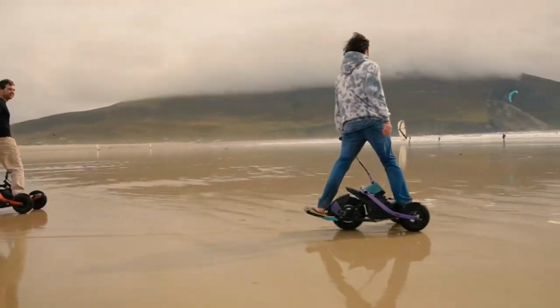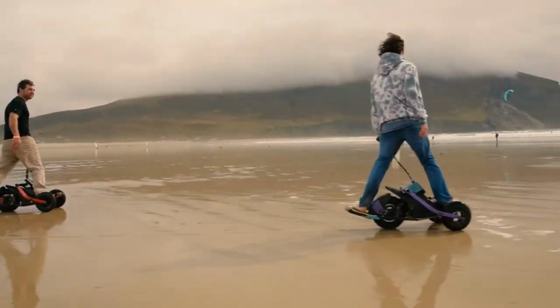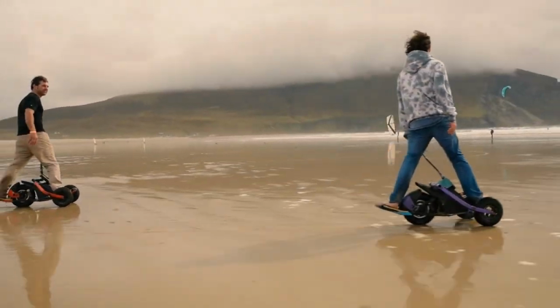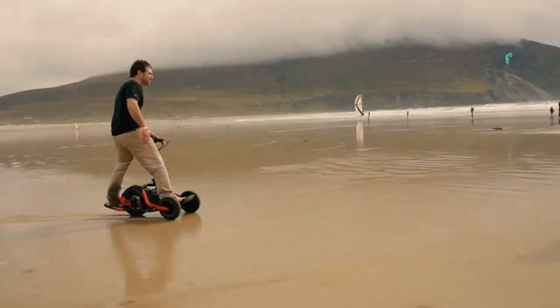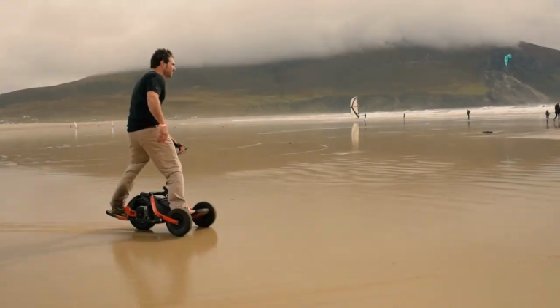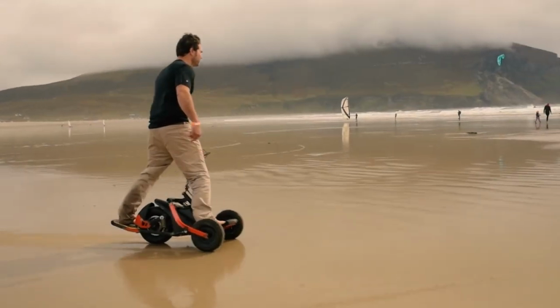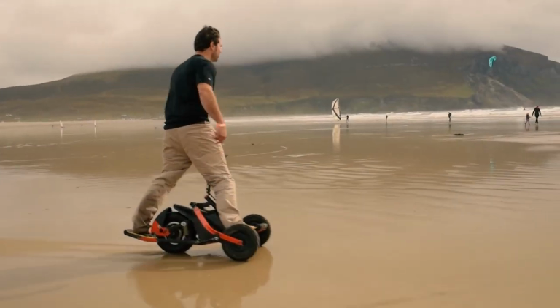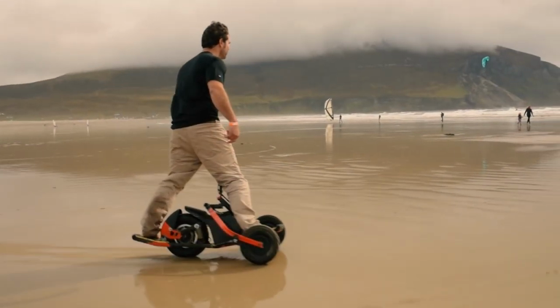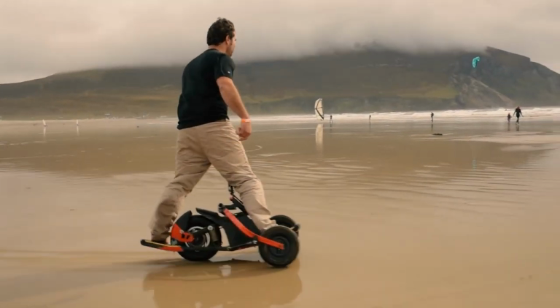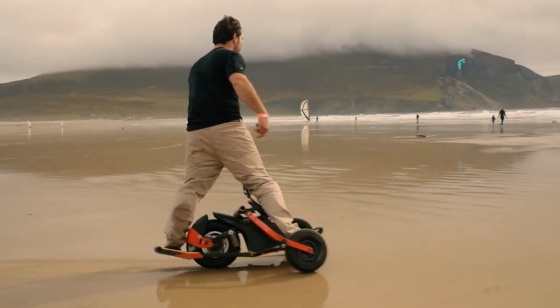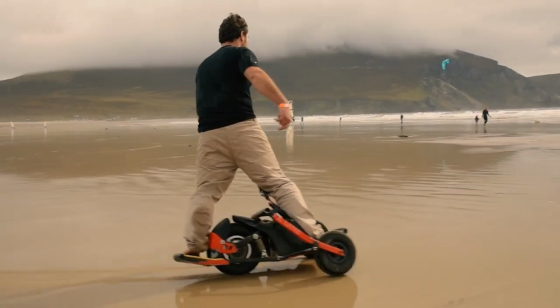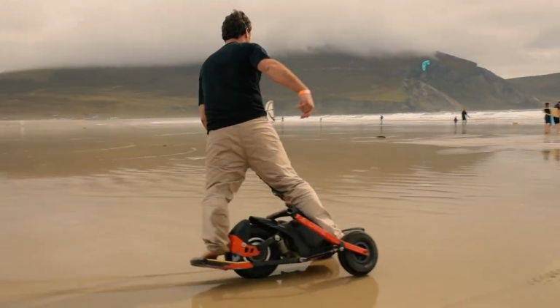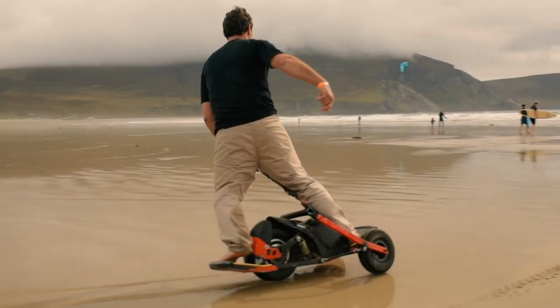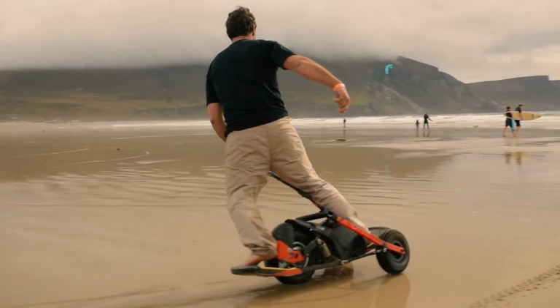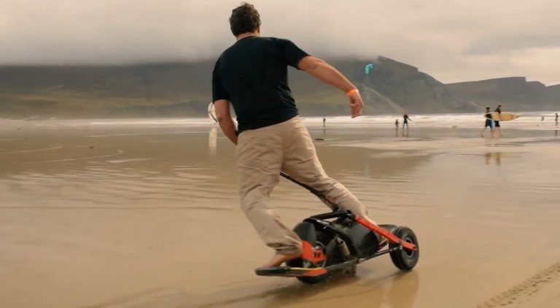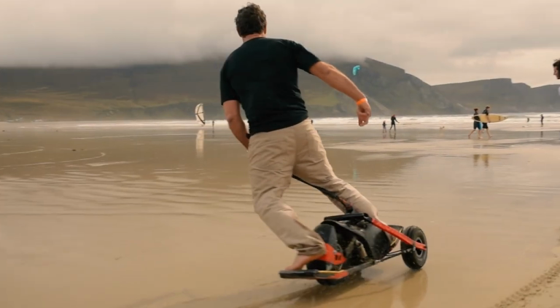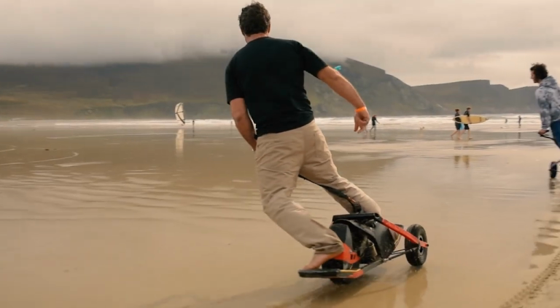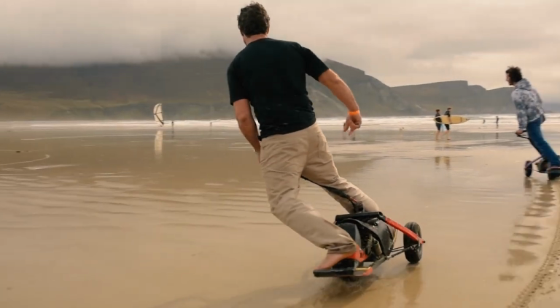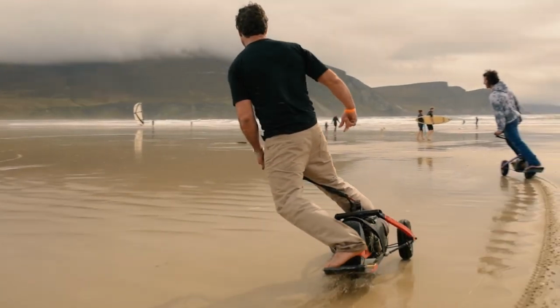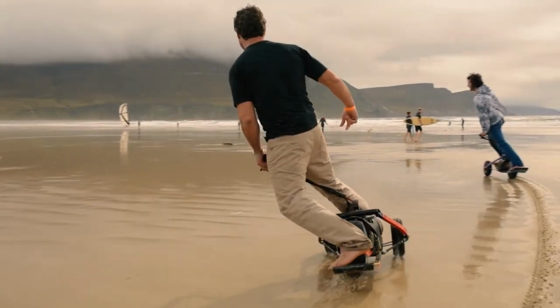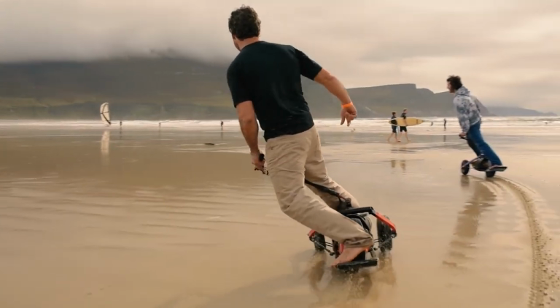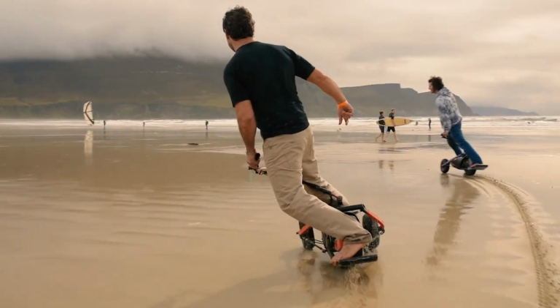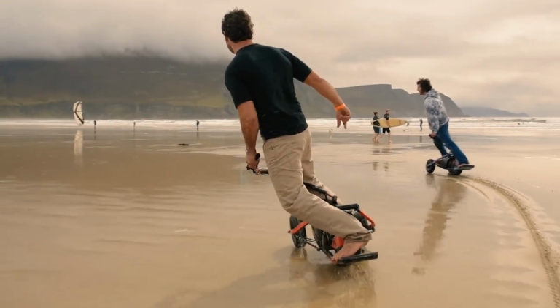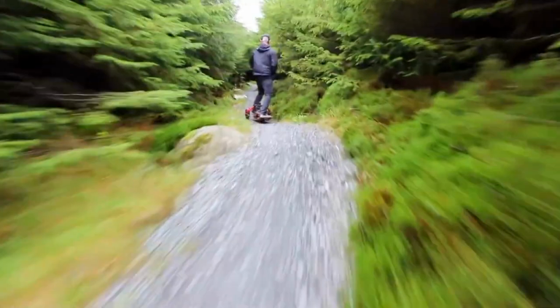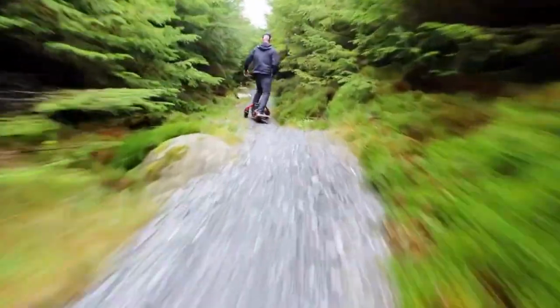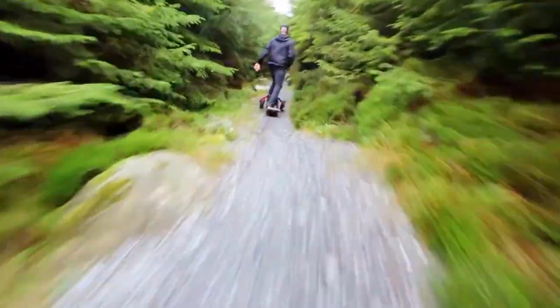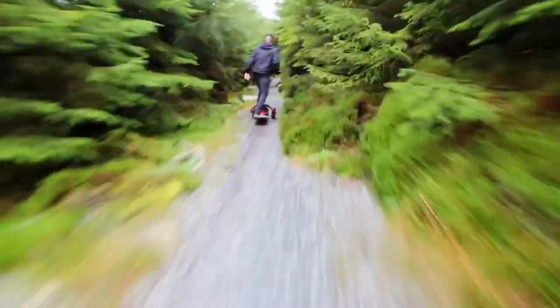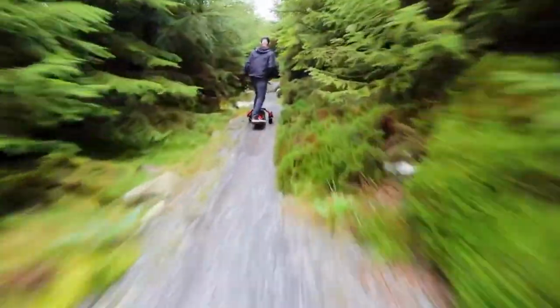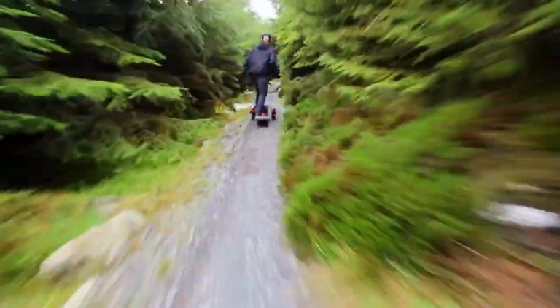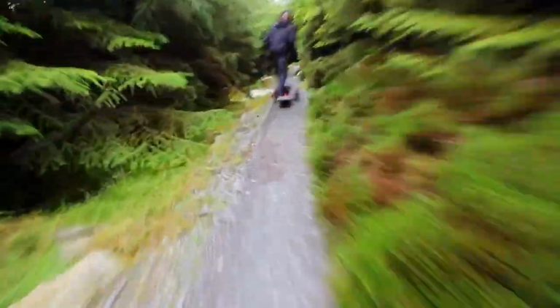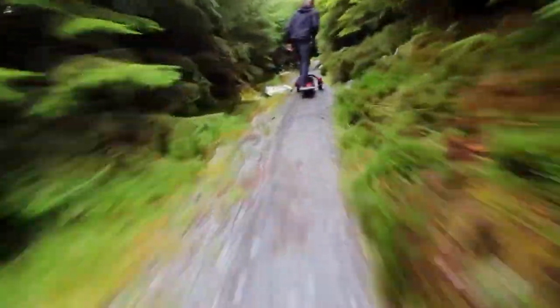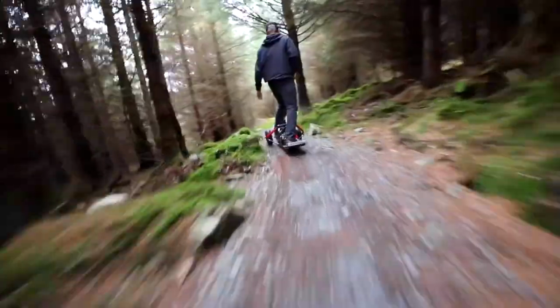The YX One can travel 60 kilometers, and its top speed is 40 kilometers per hour. You can order the YX One right now.